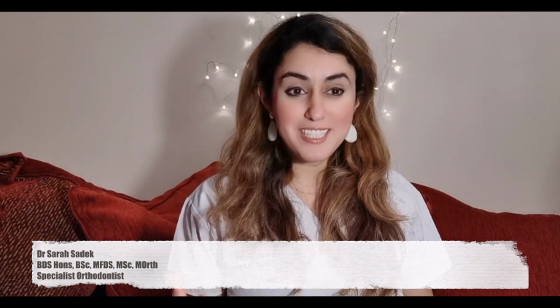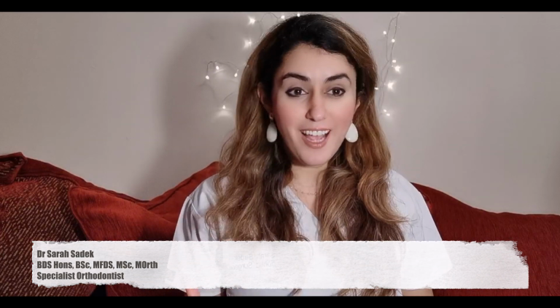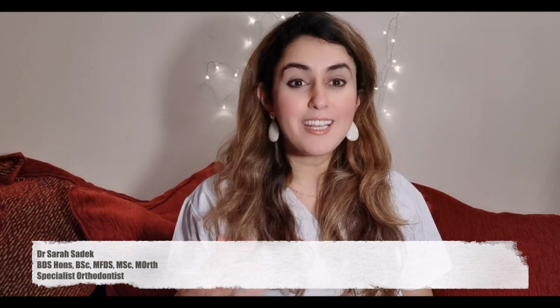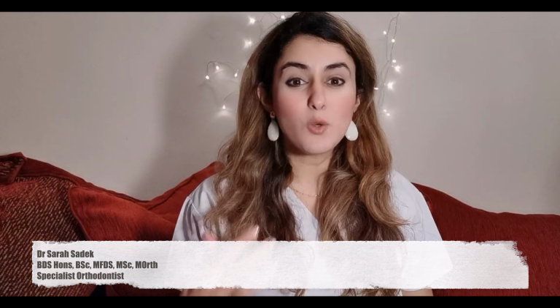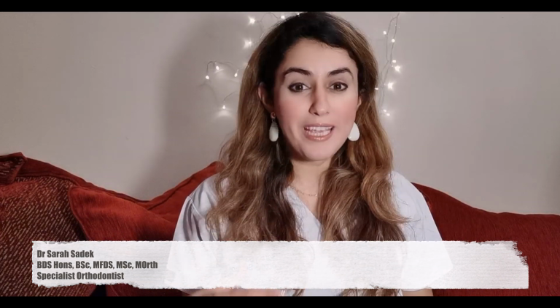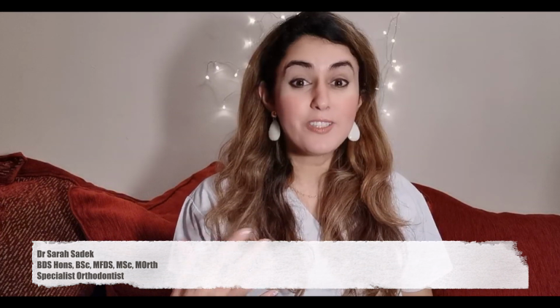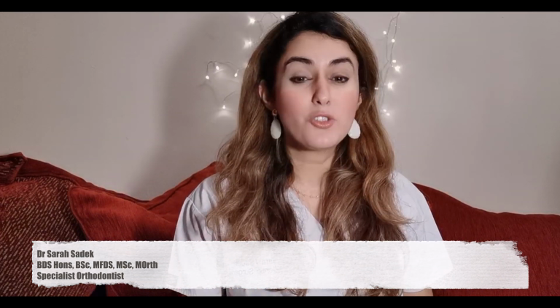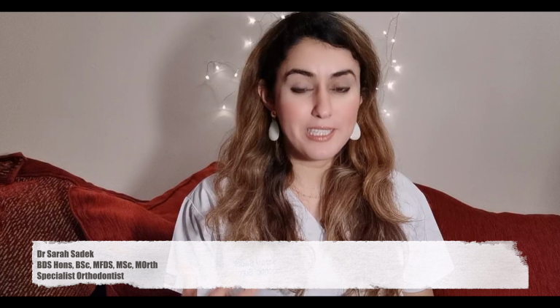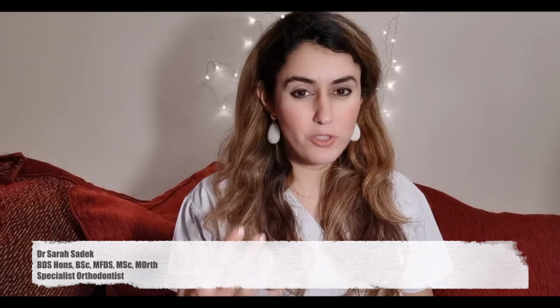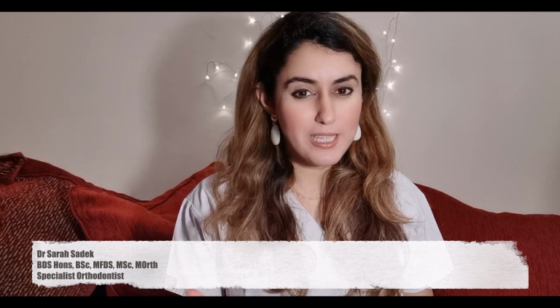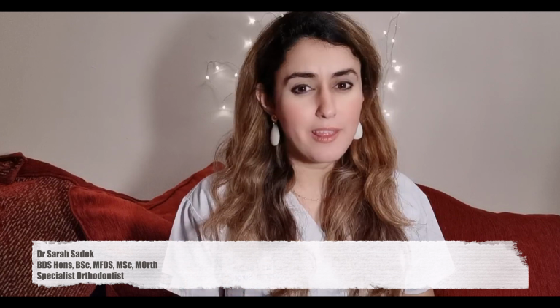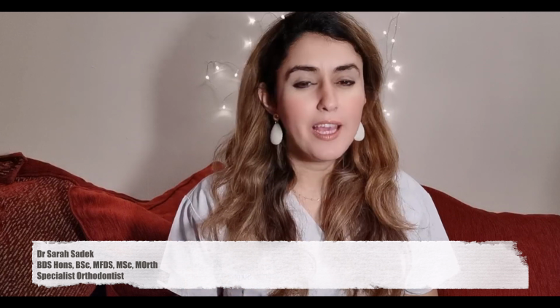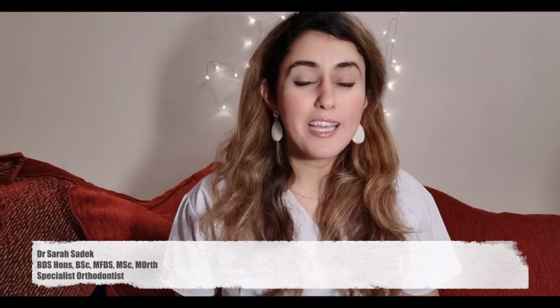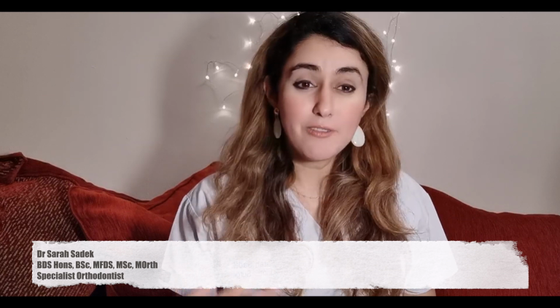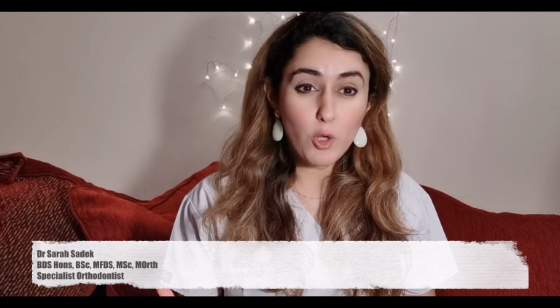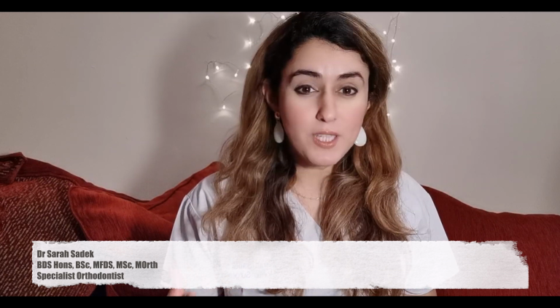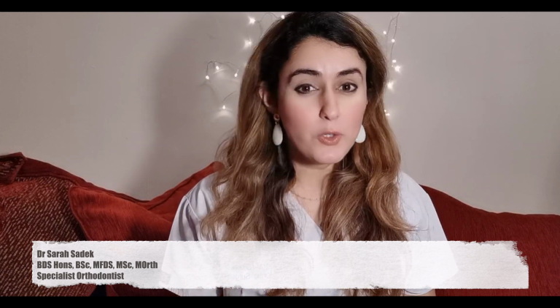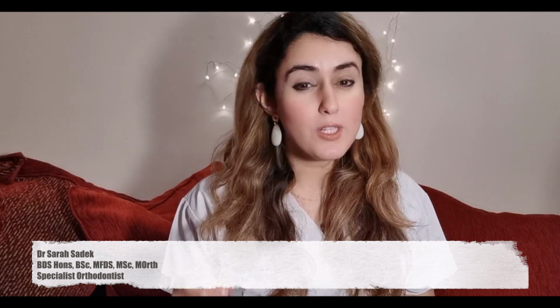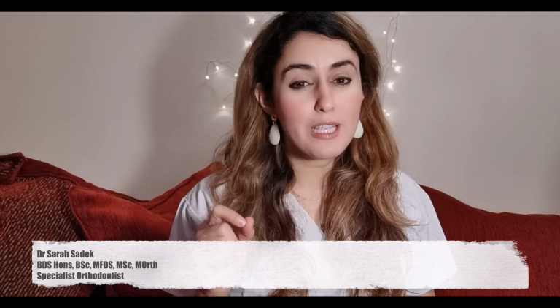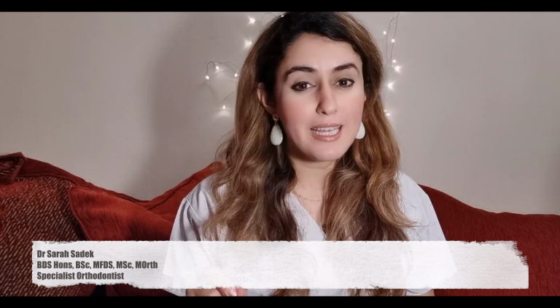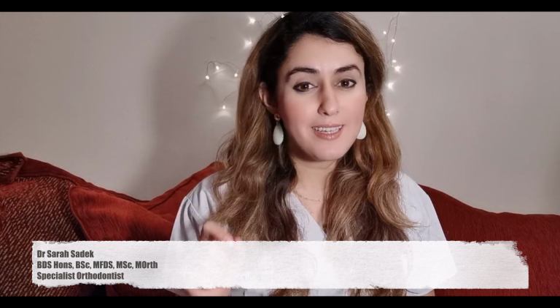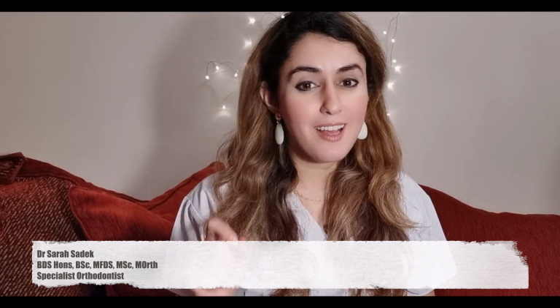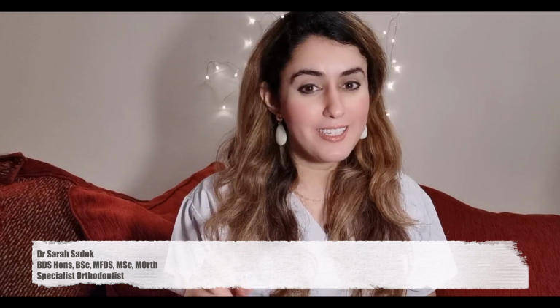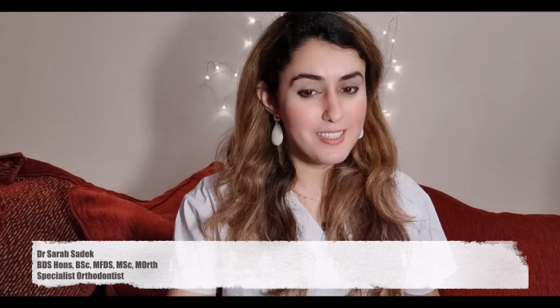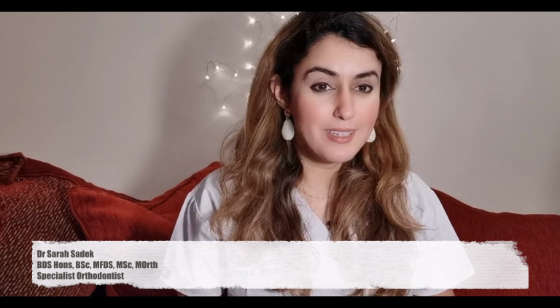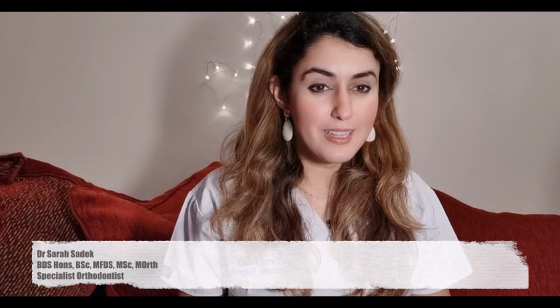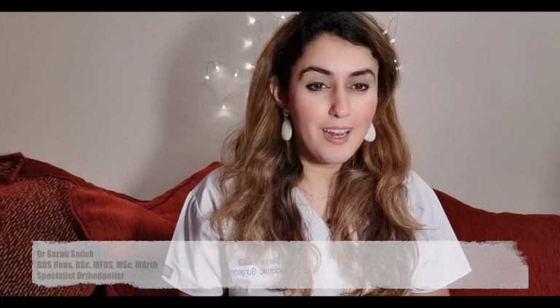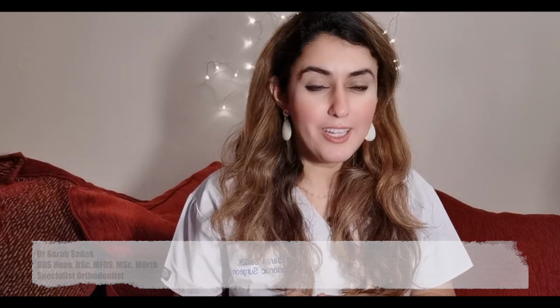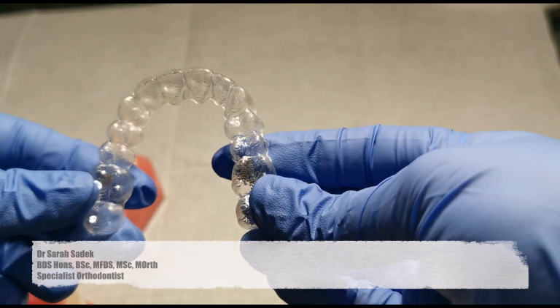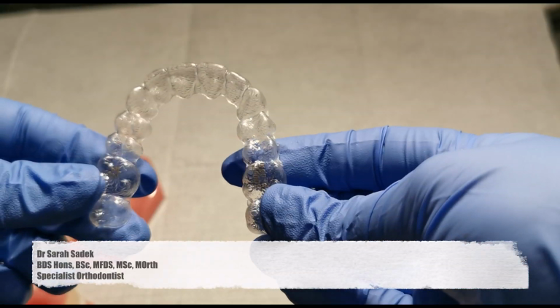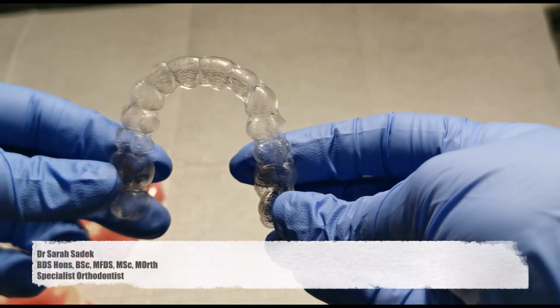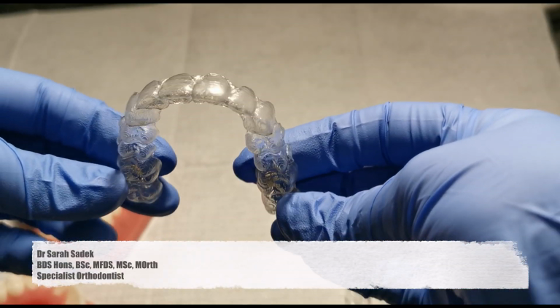Invisalign is a way to straighten your teeth. It involves the use of clear aligners. The aligners look like this.